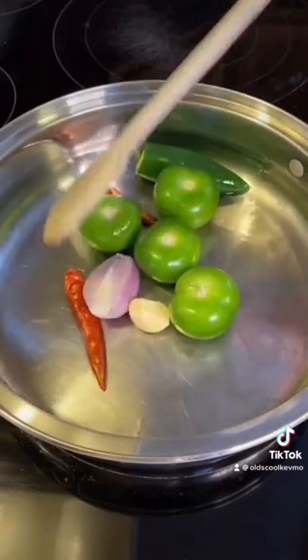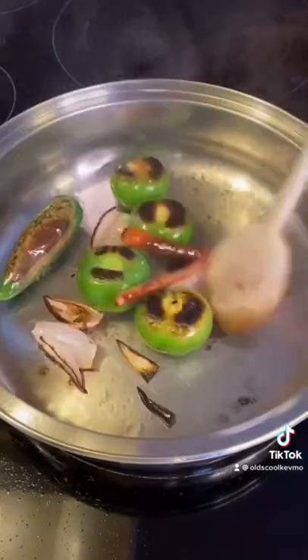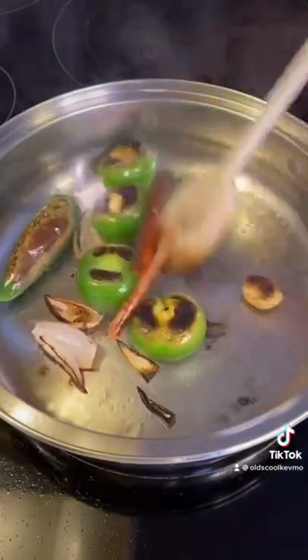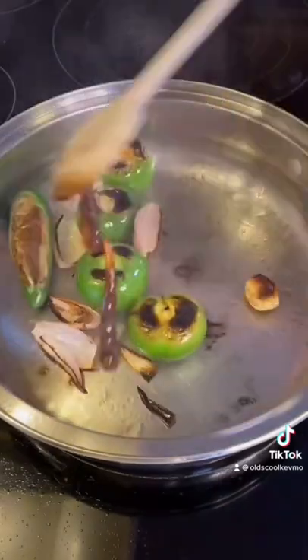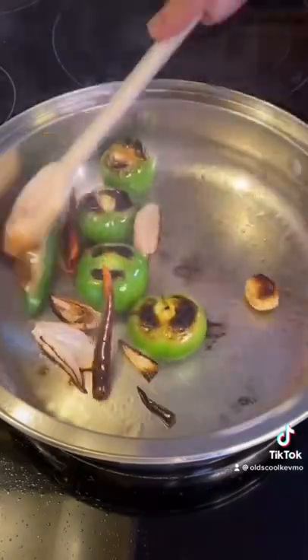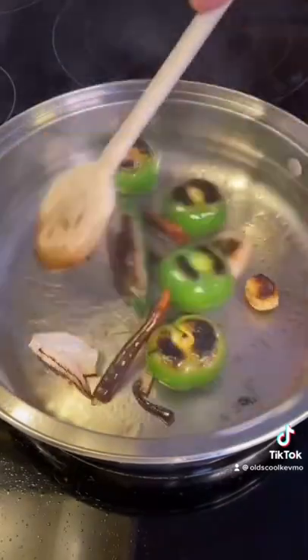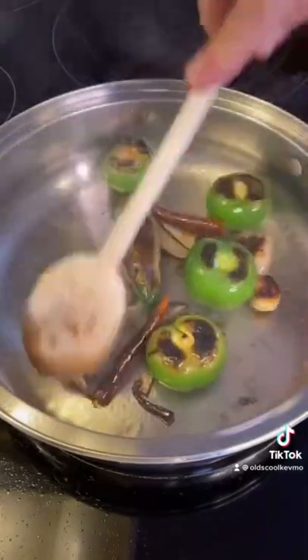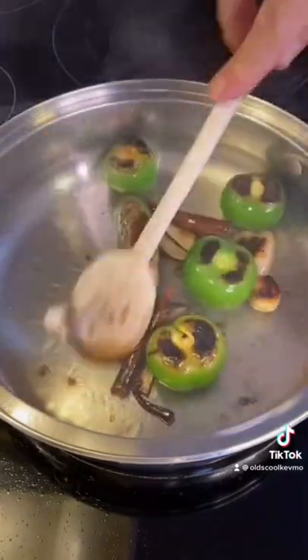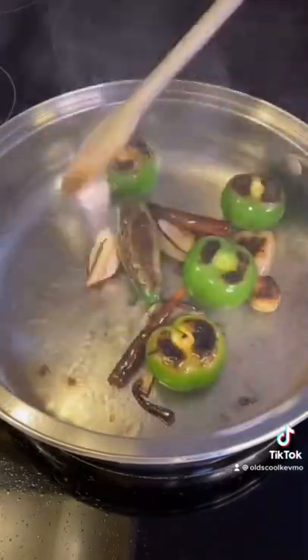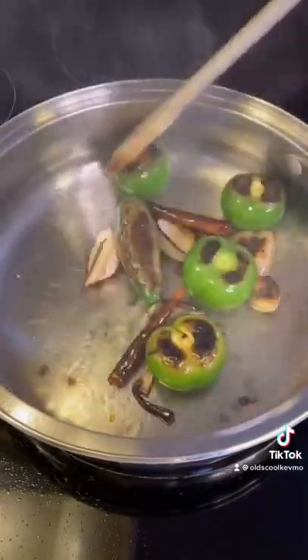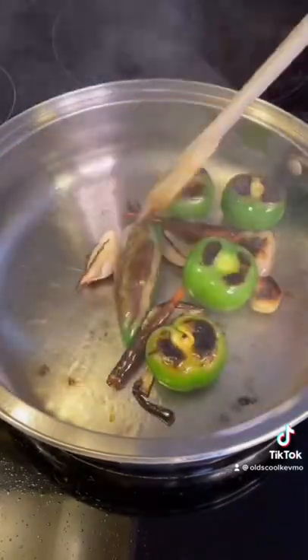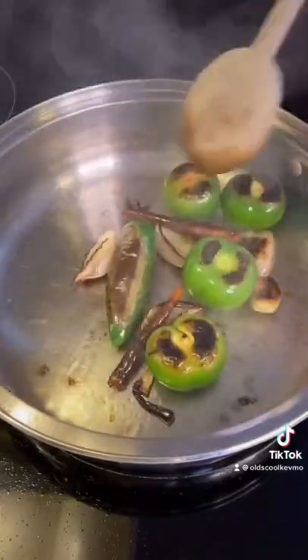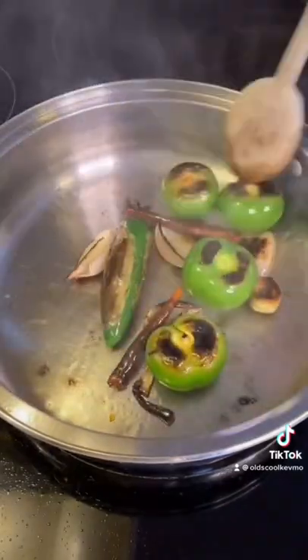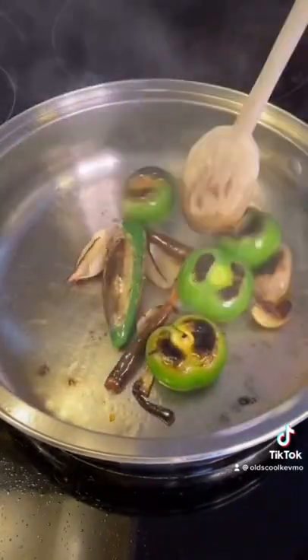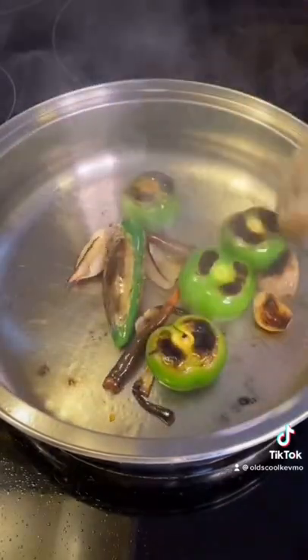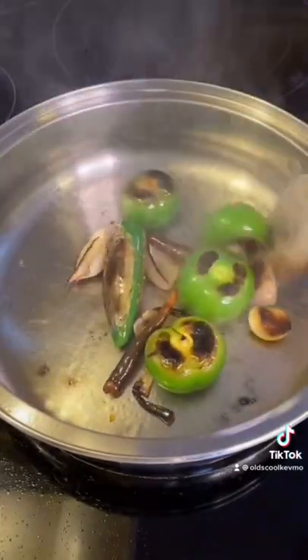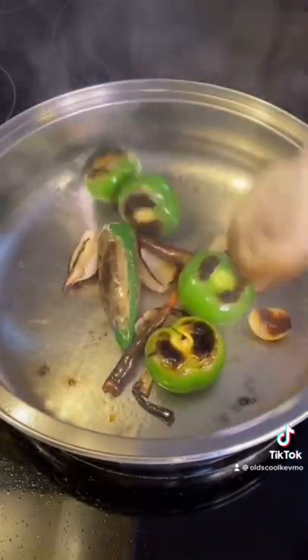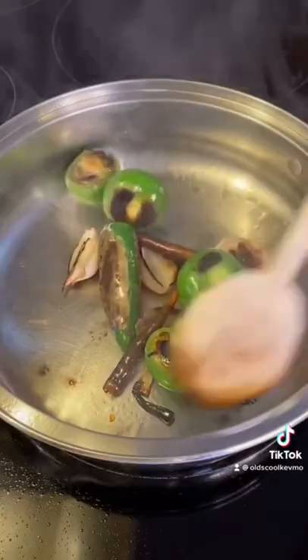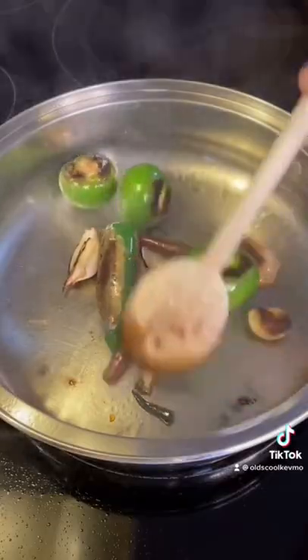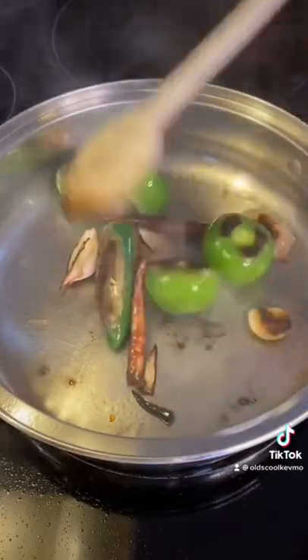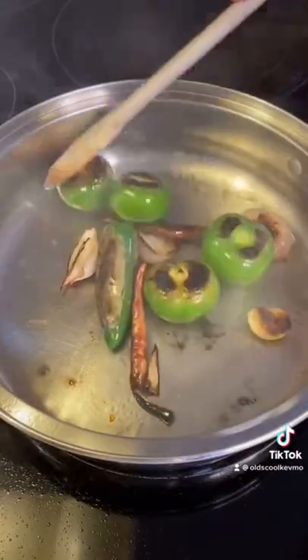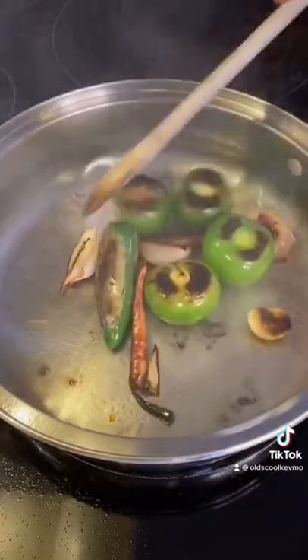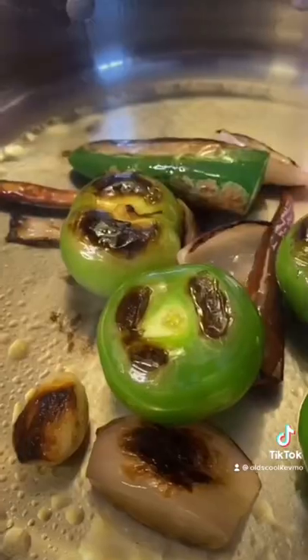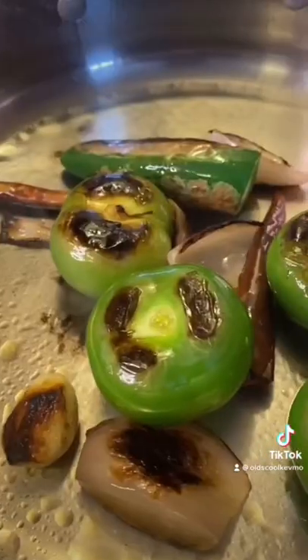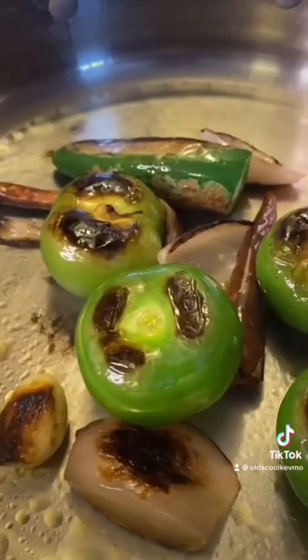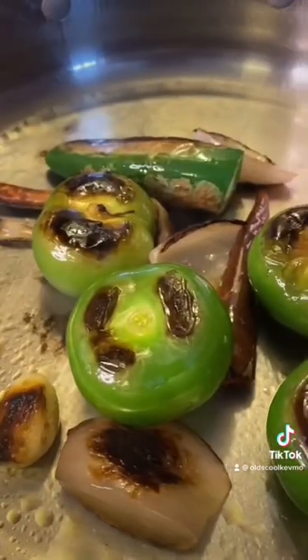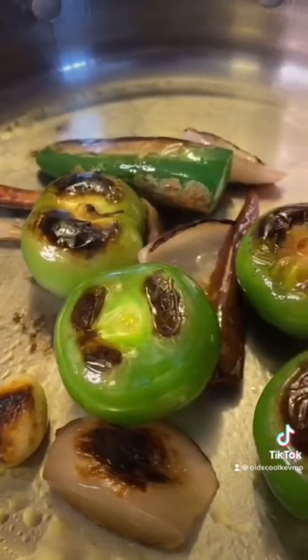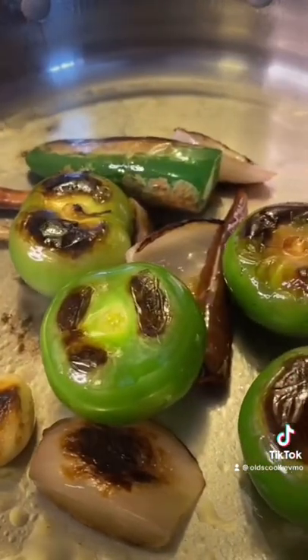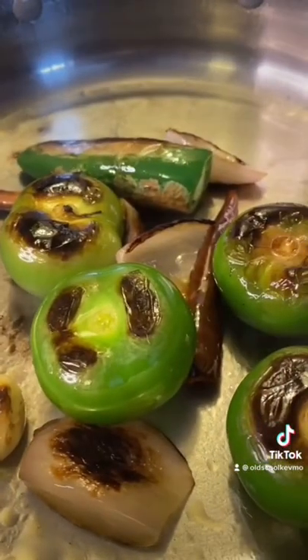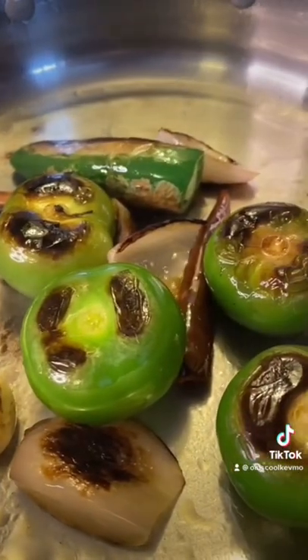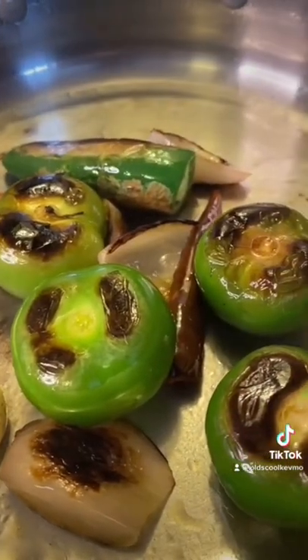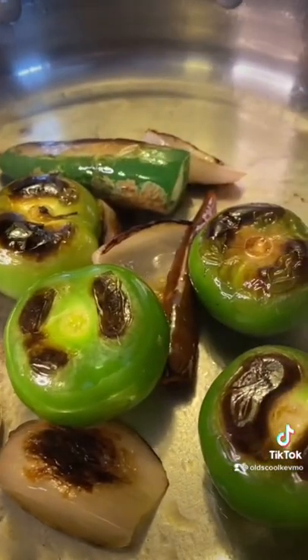Throw them in a pan. Let them get nice and brown. They're going to start releasing some juices and get nice and smoky flavored.